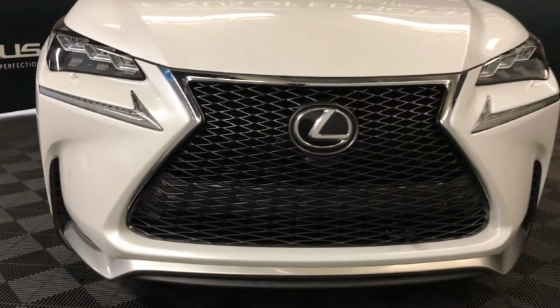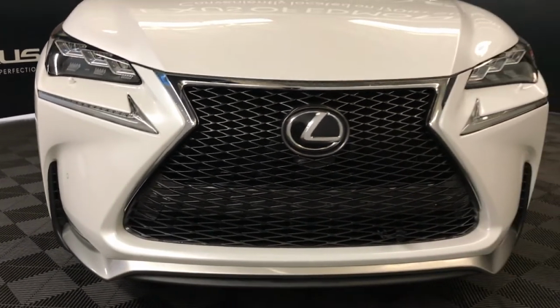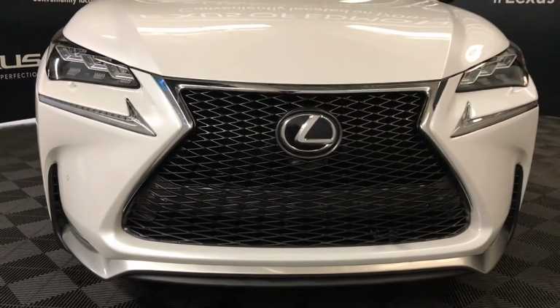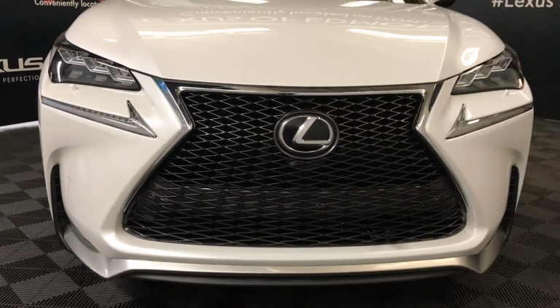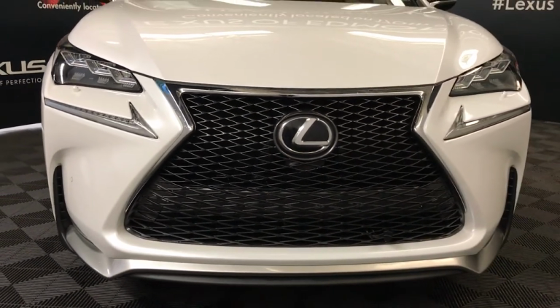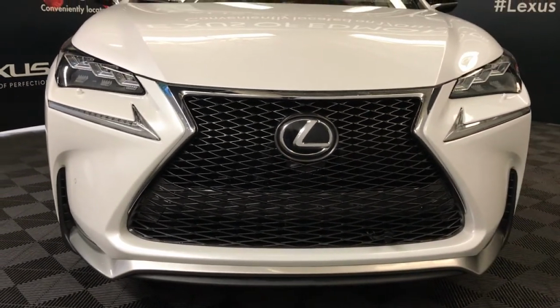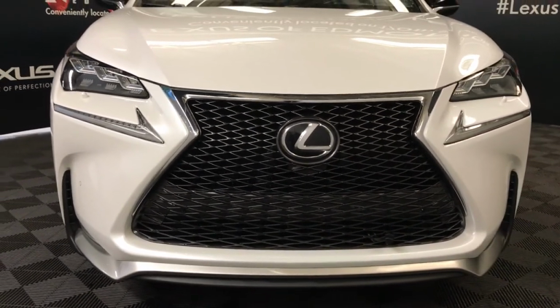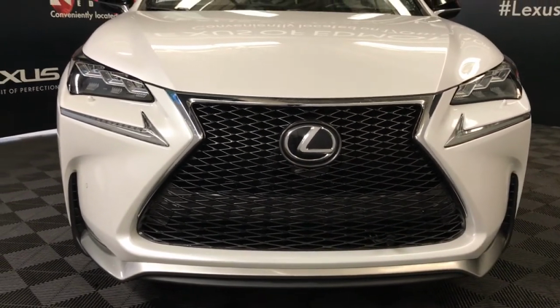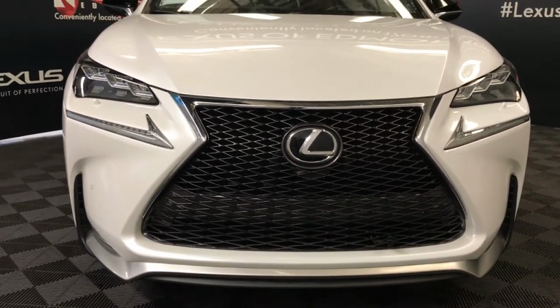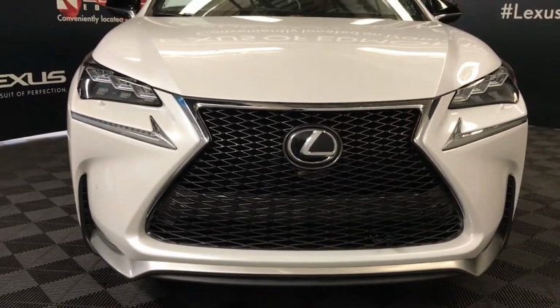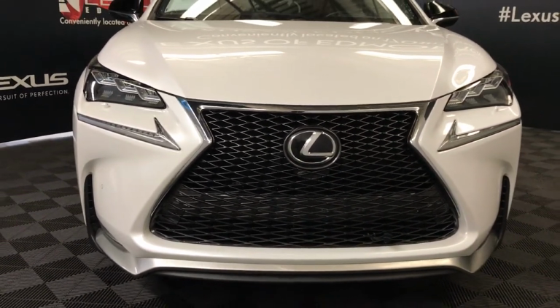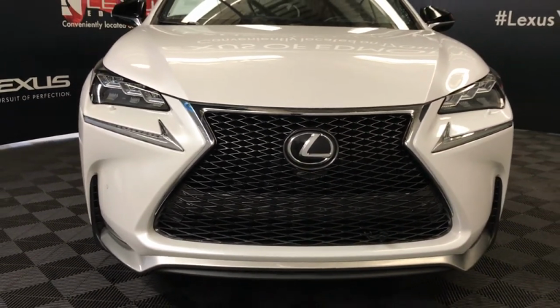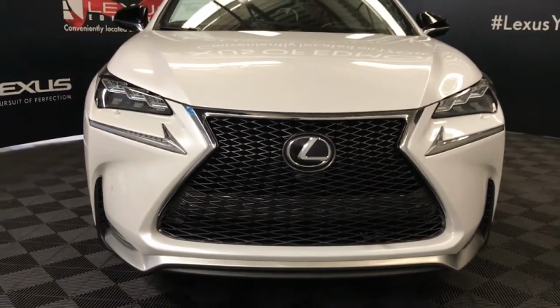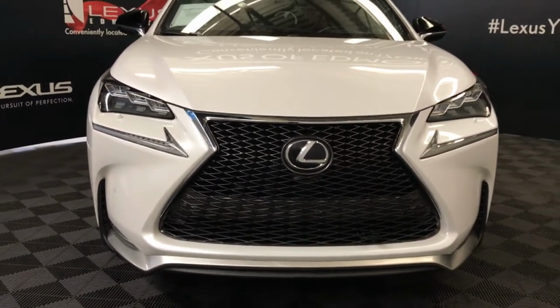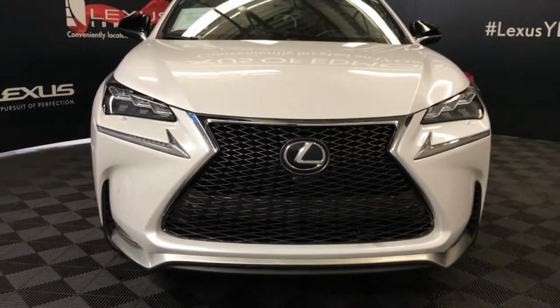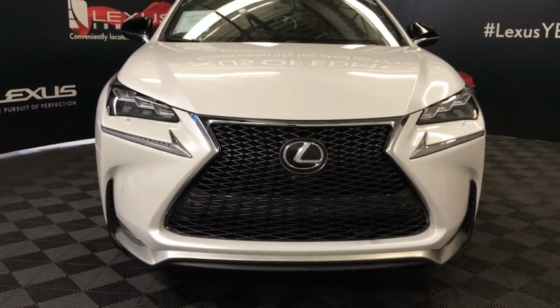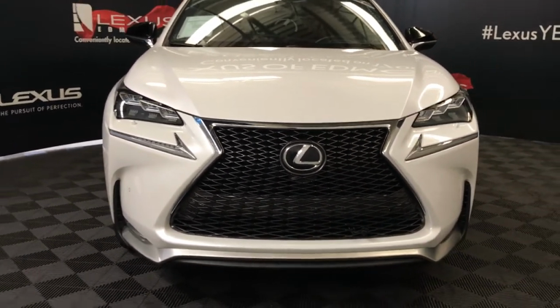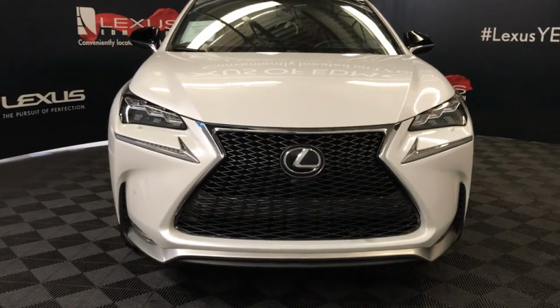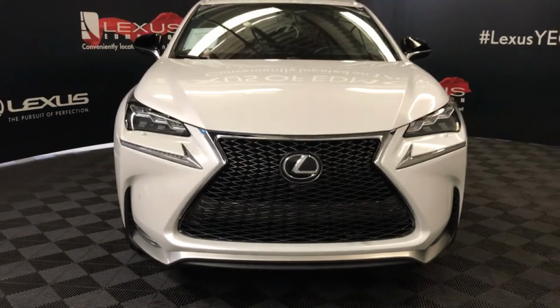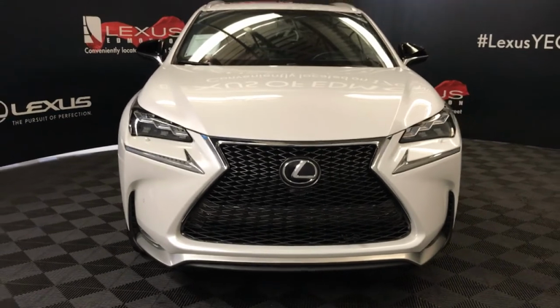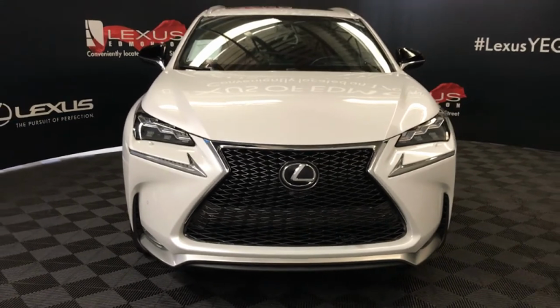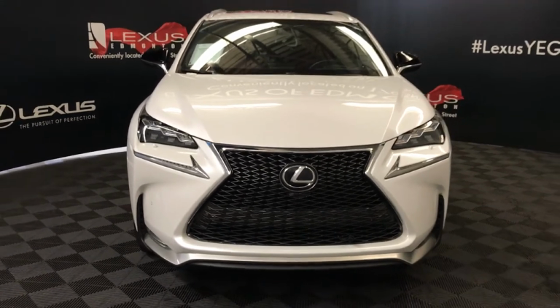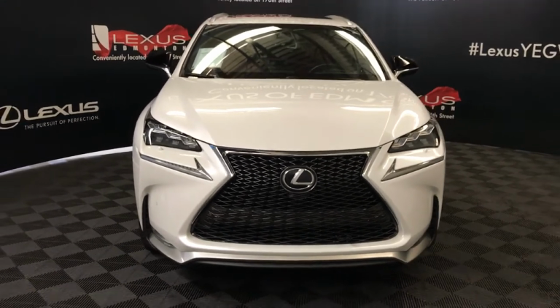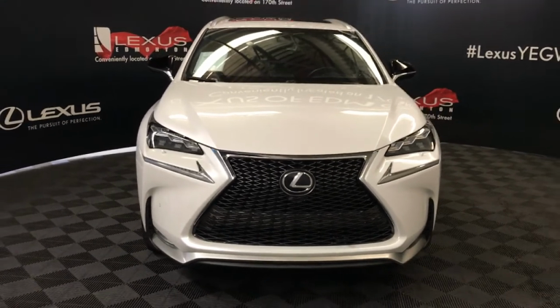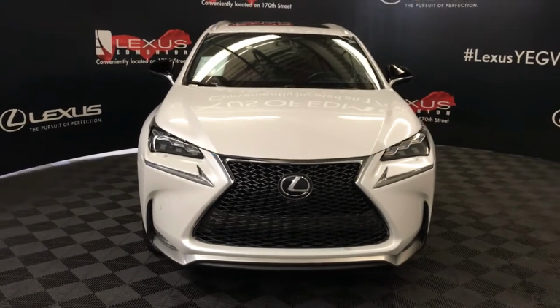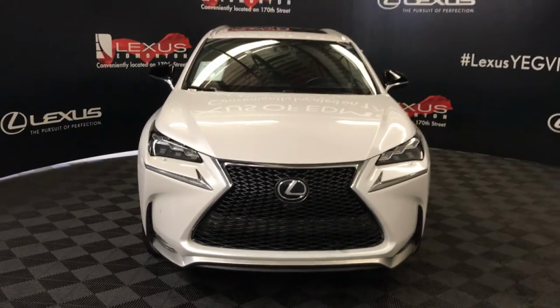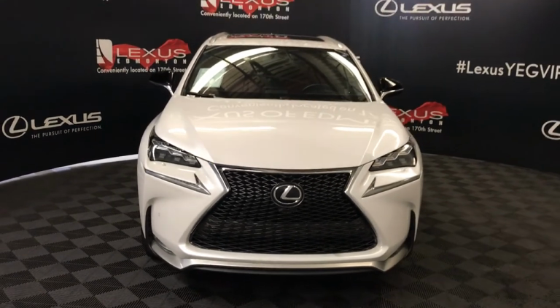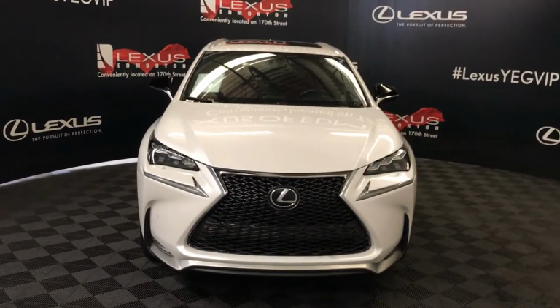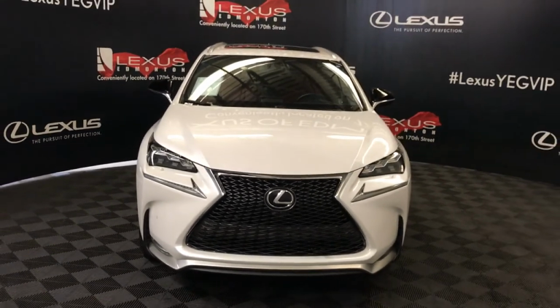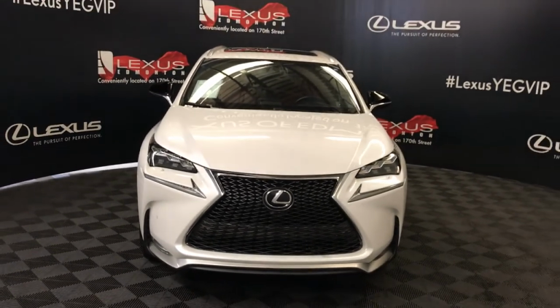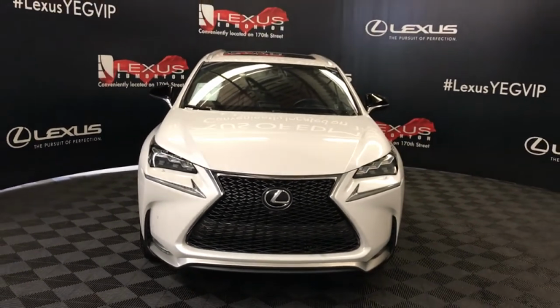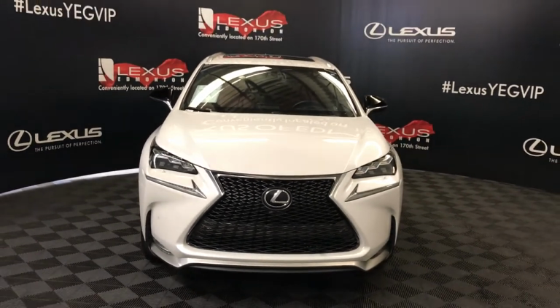And so much more. Come on down to Lexus of Edmonton and check out all of our pre-owned inventory.